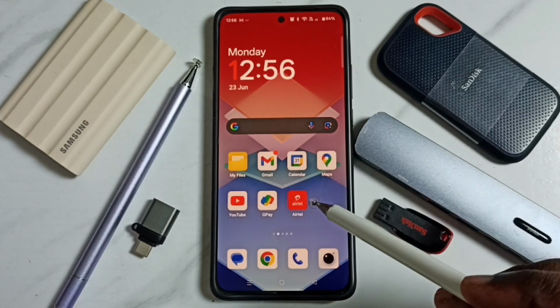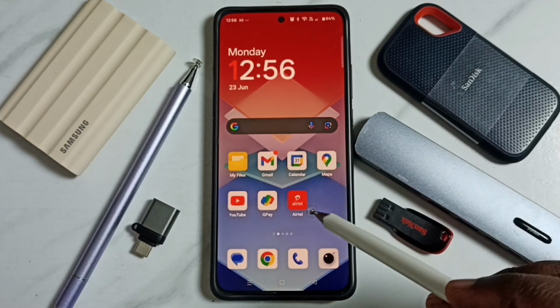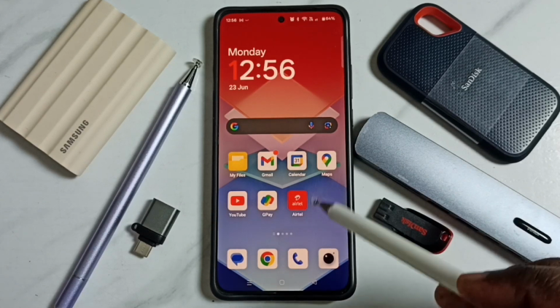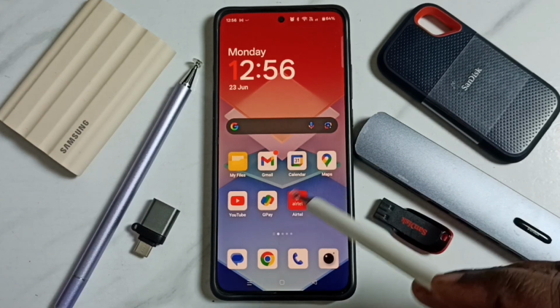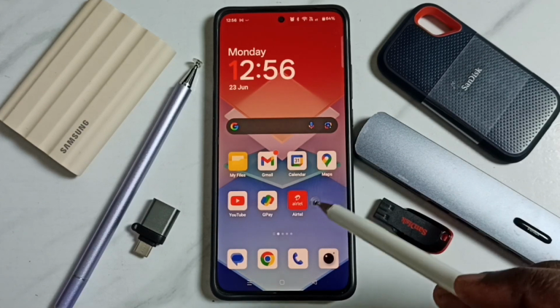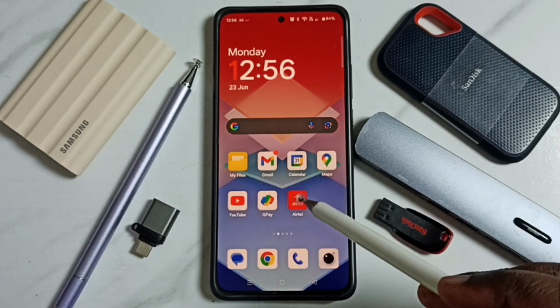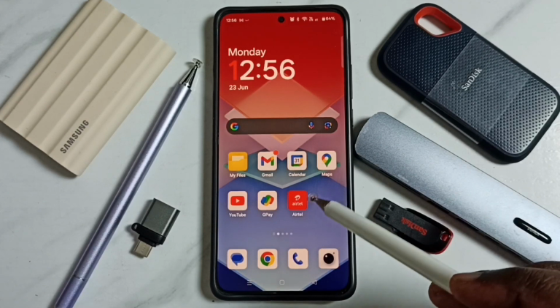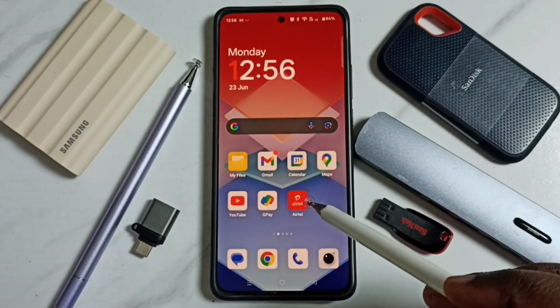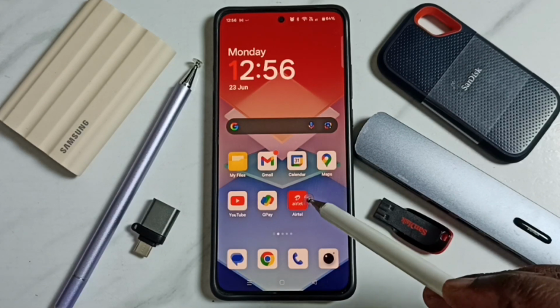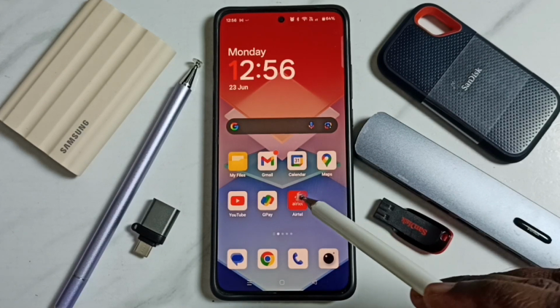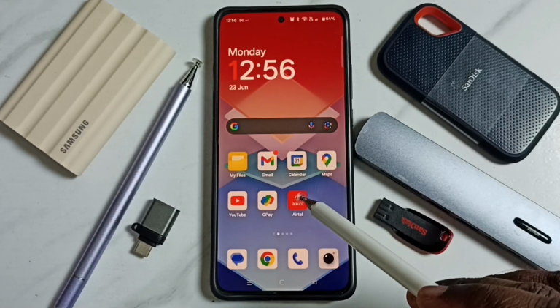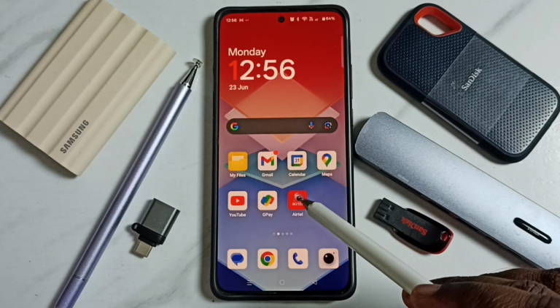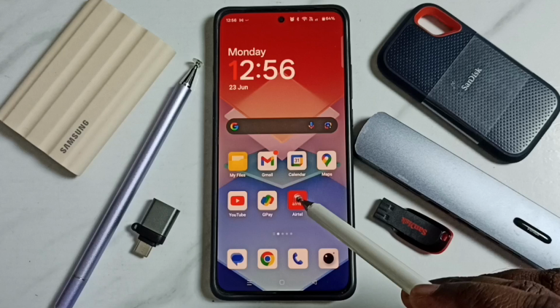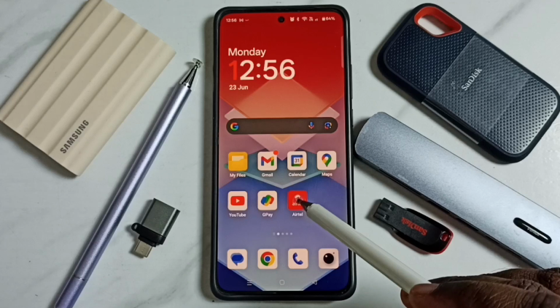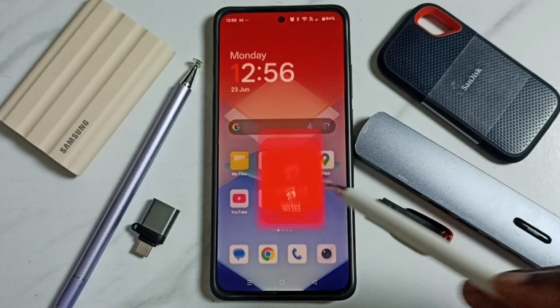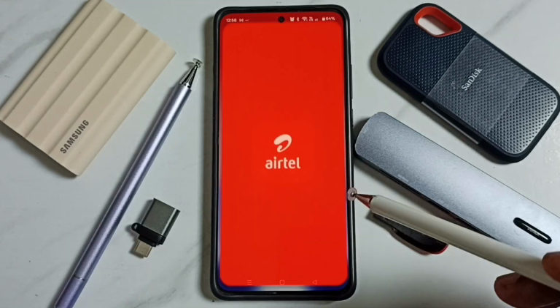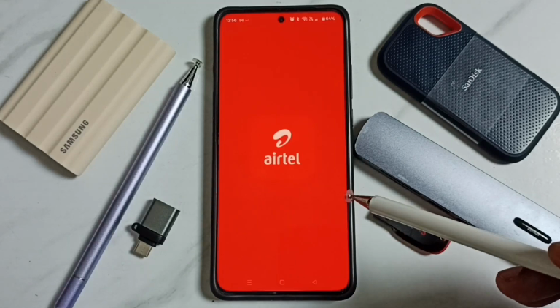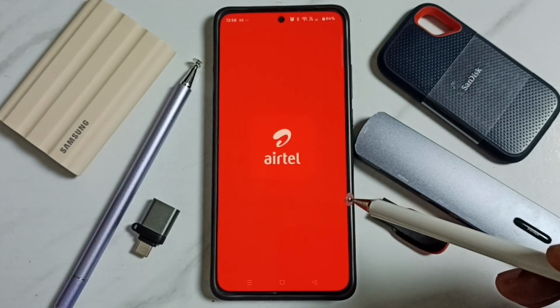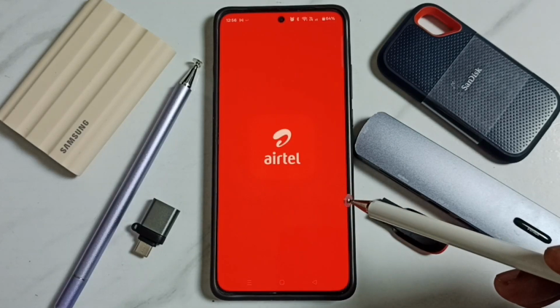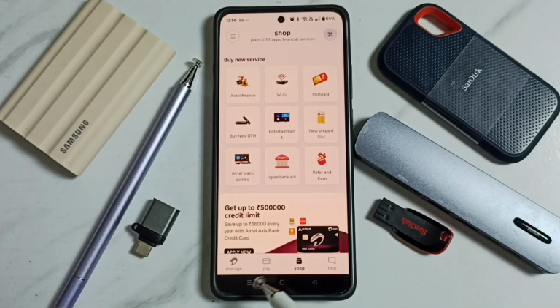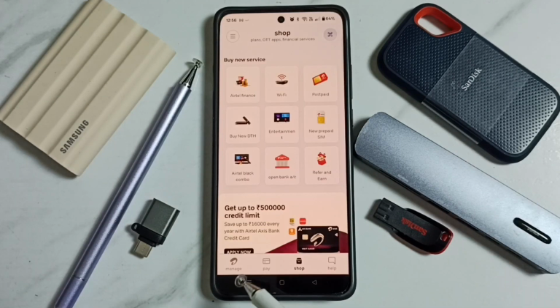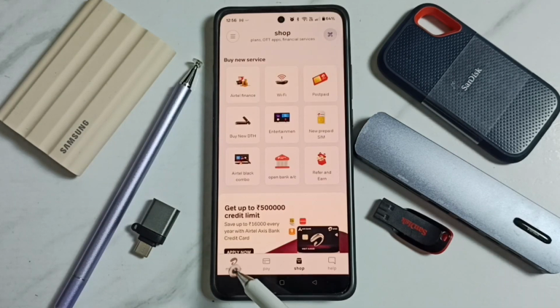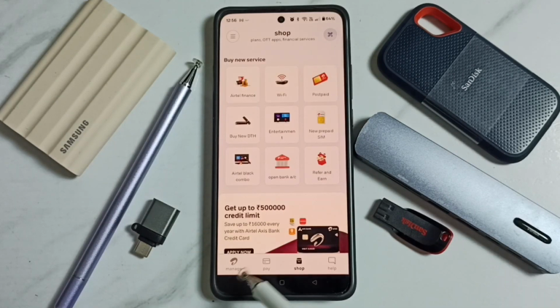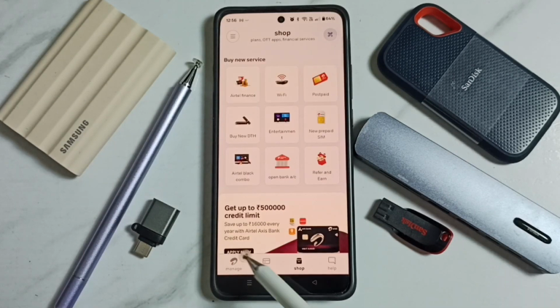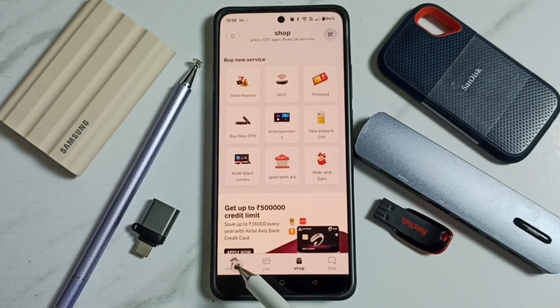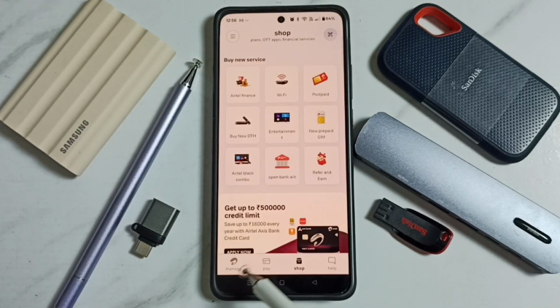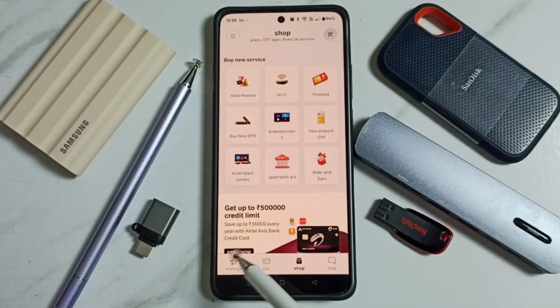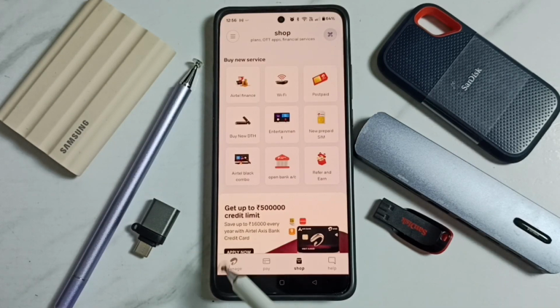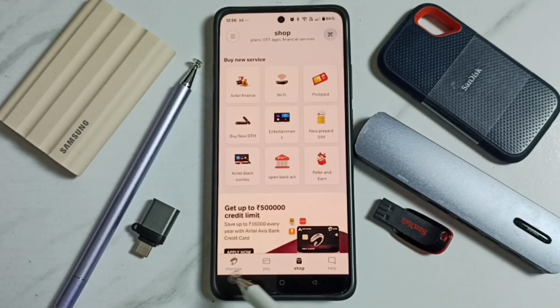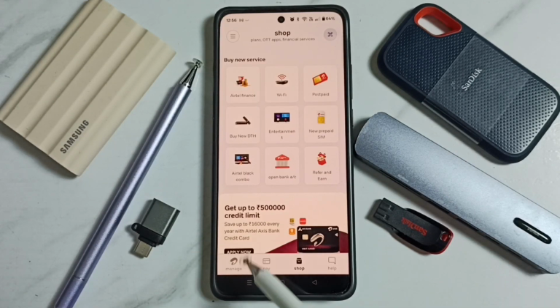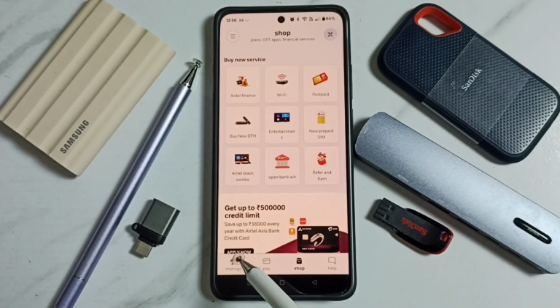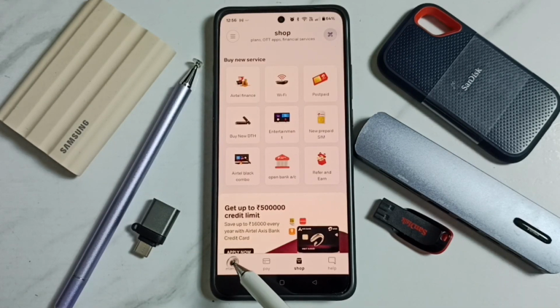First let me open this Airtel app, tap on this icon, tap on this manage tab, tap here.